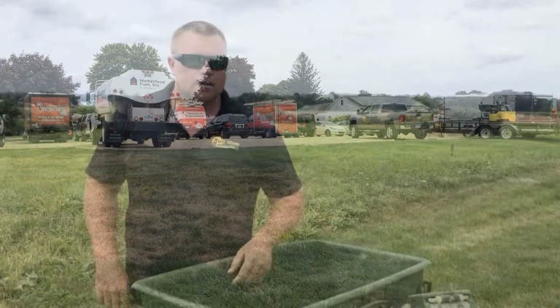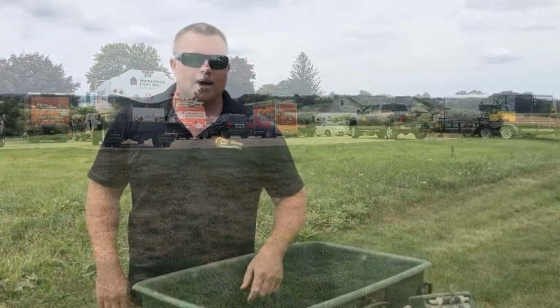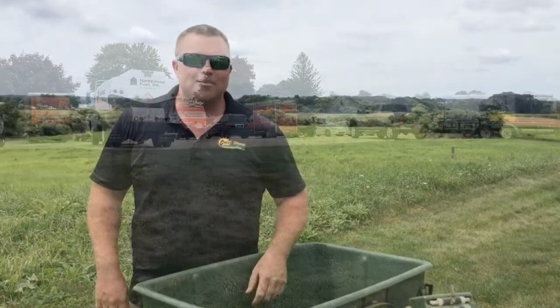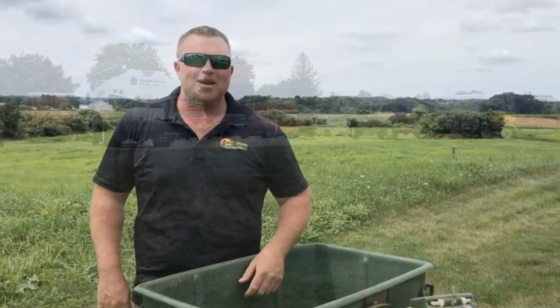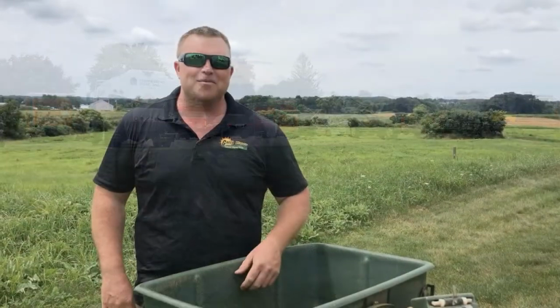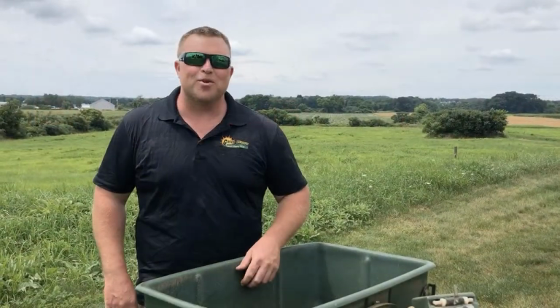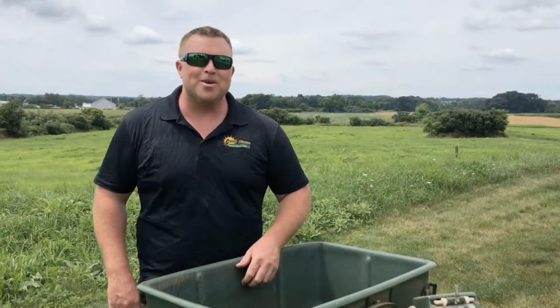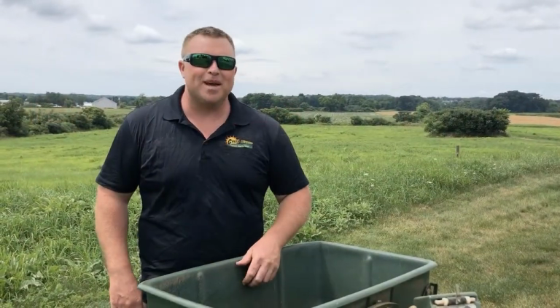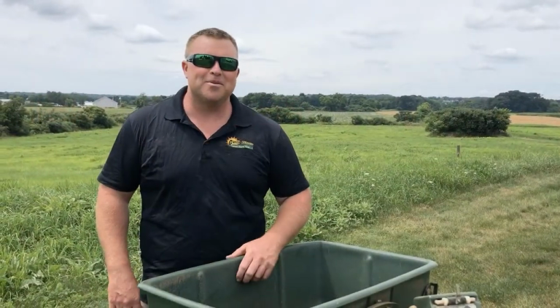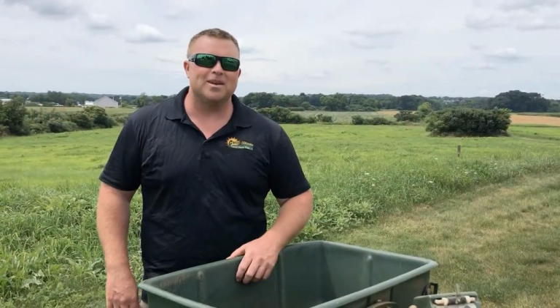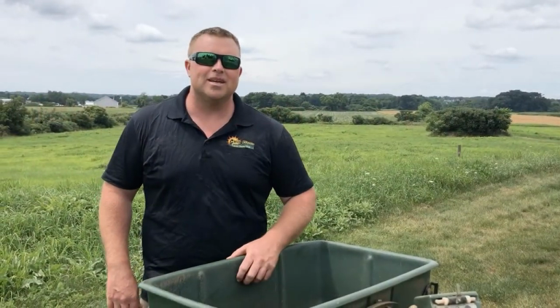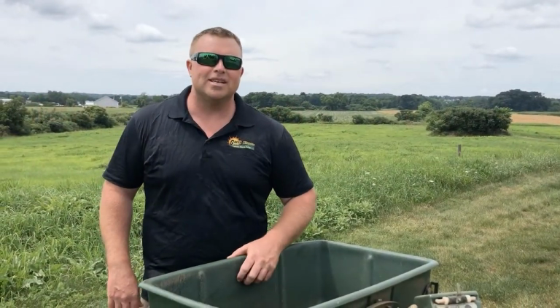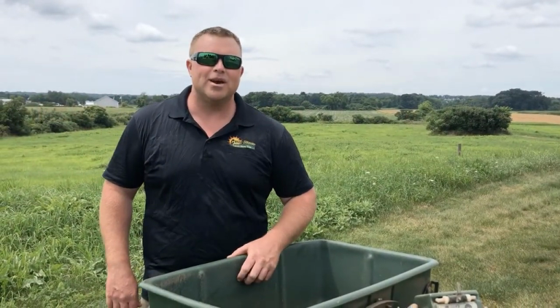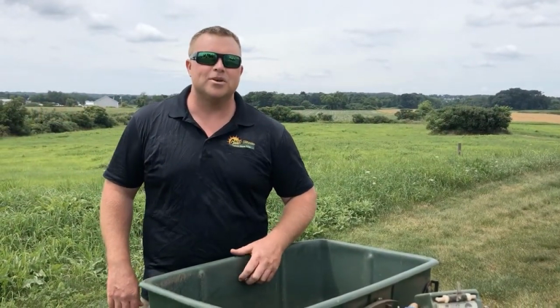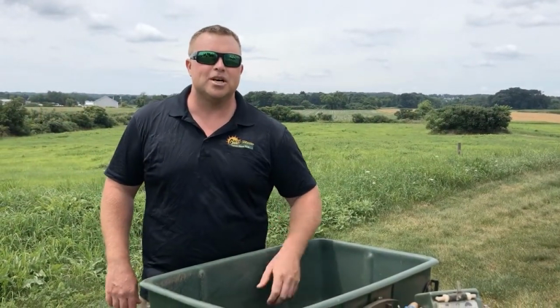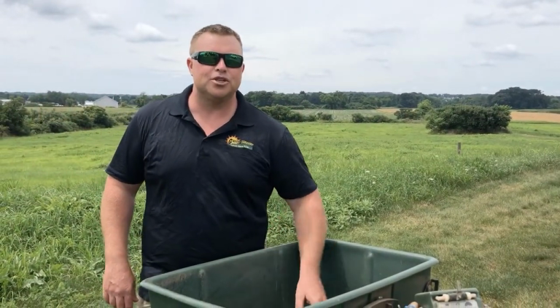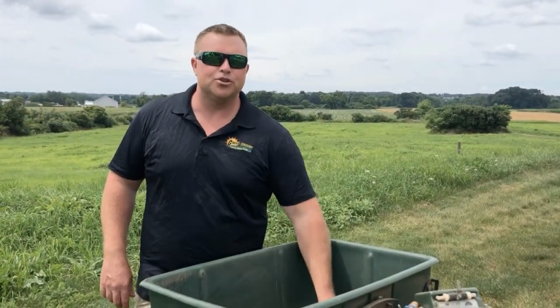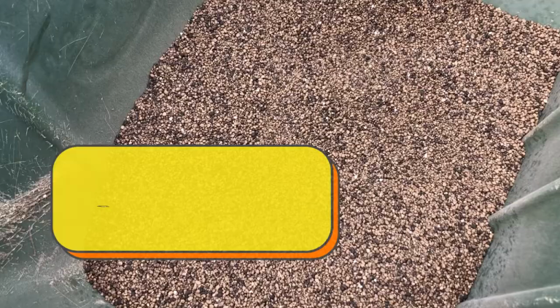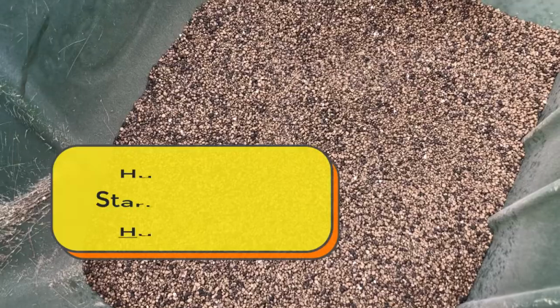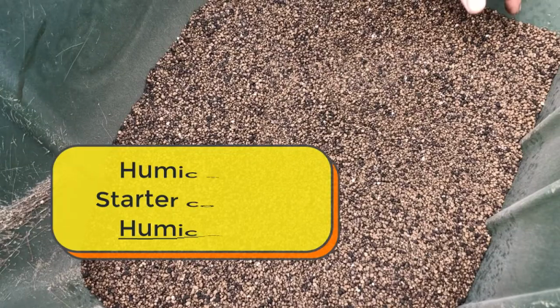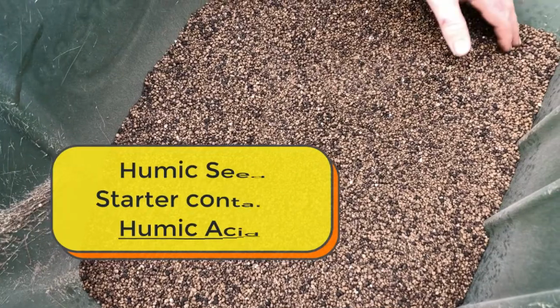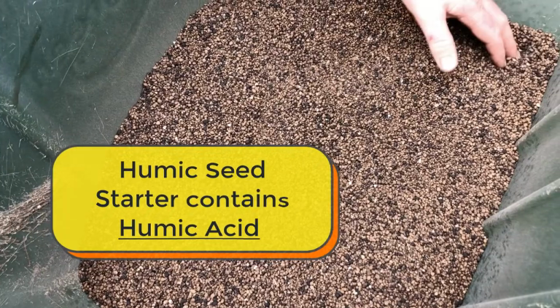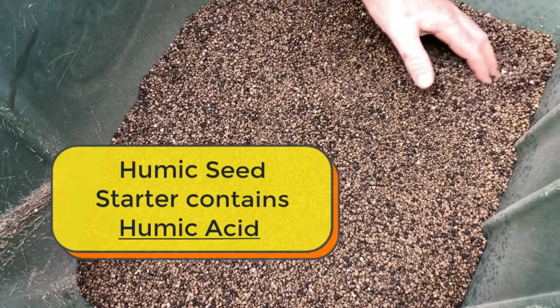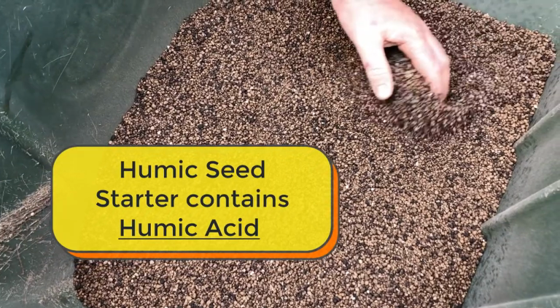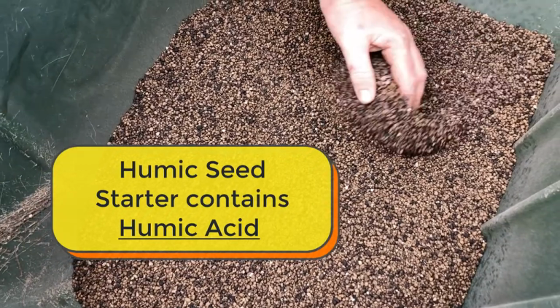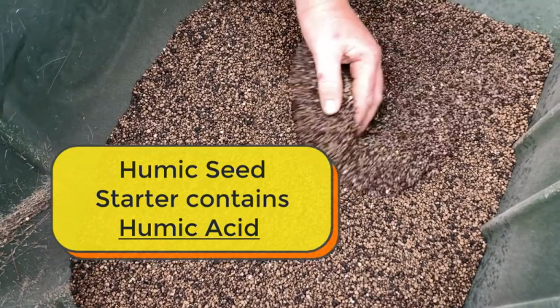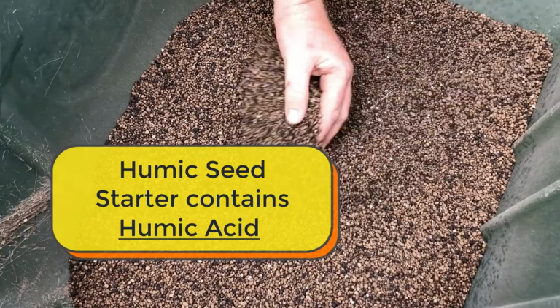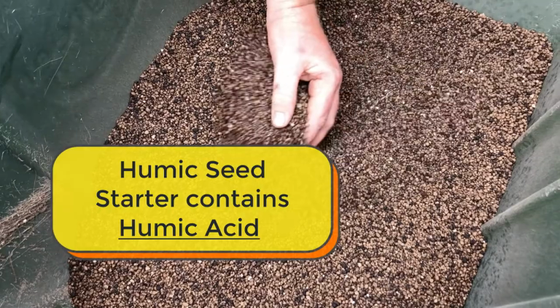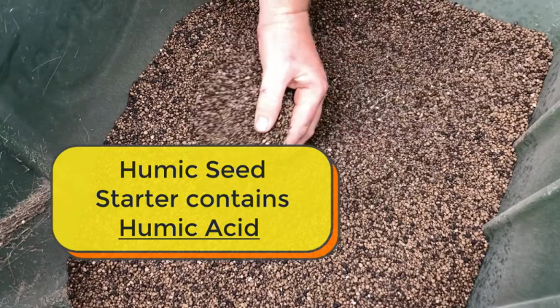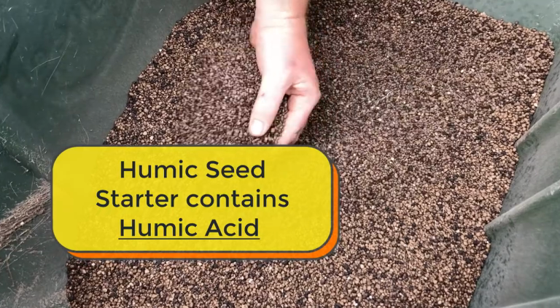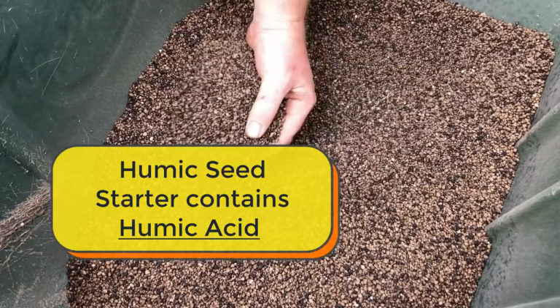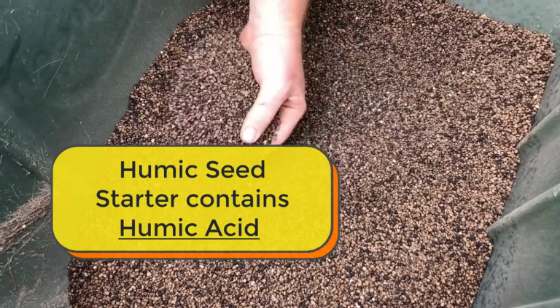Hi, I'm Nate from Green Meadow and today I want to talk to you about our humic seed starter.